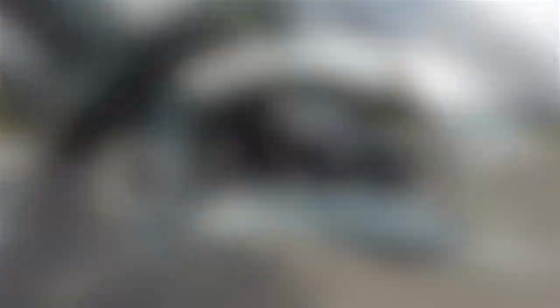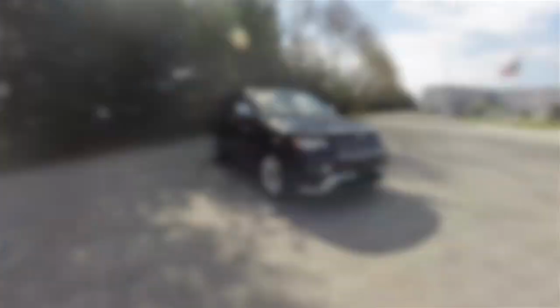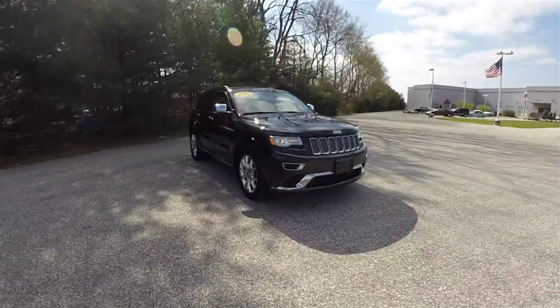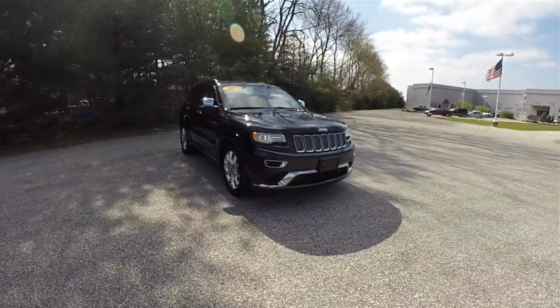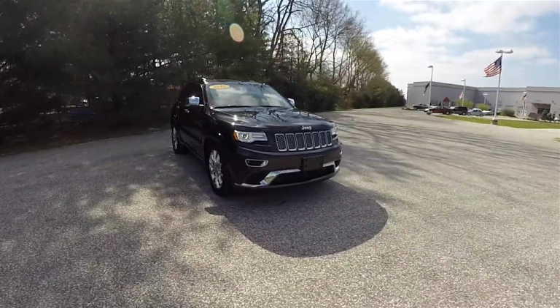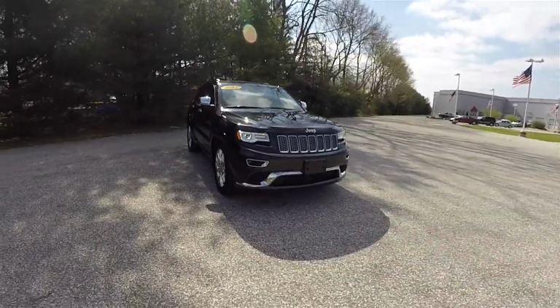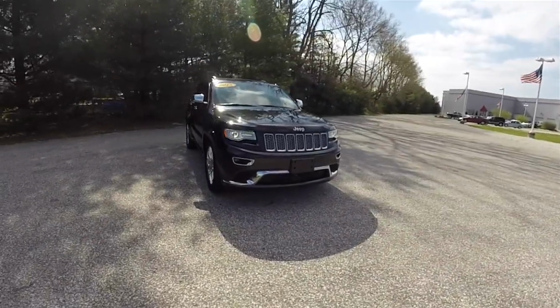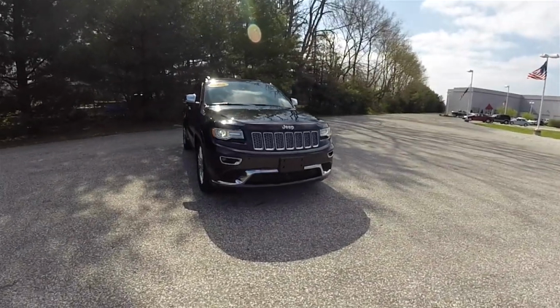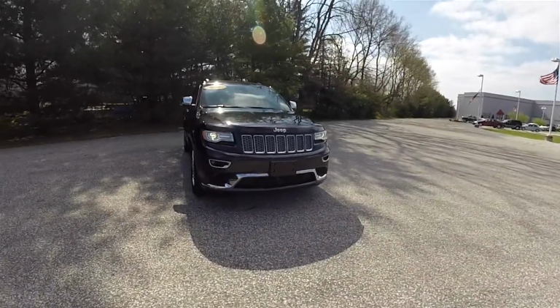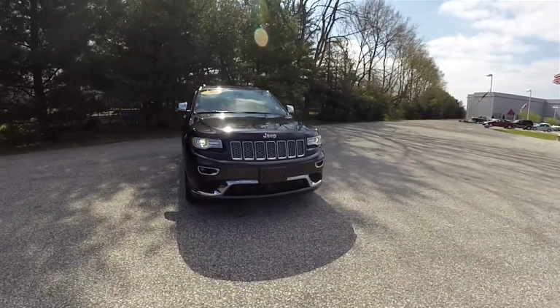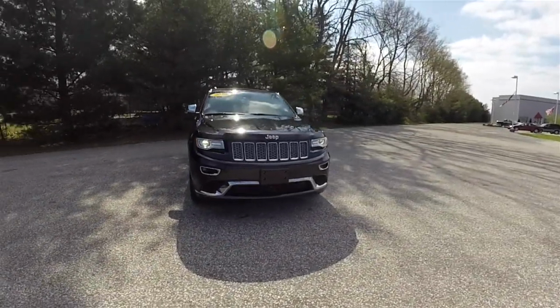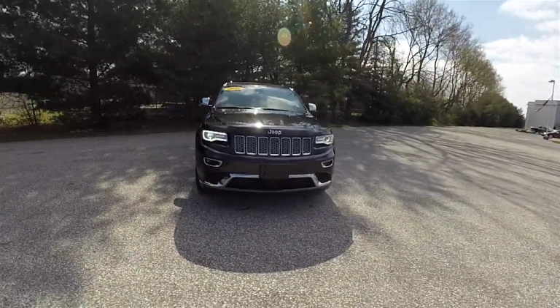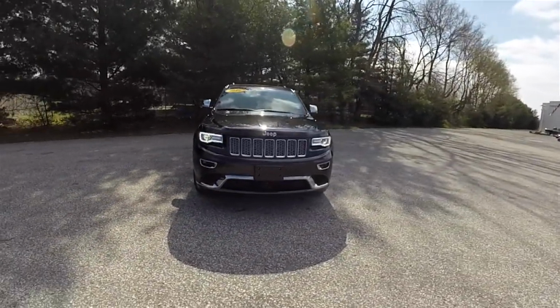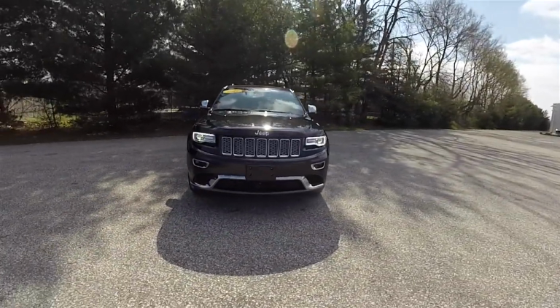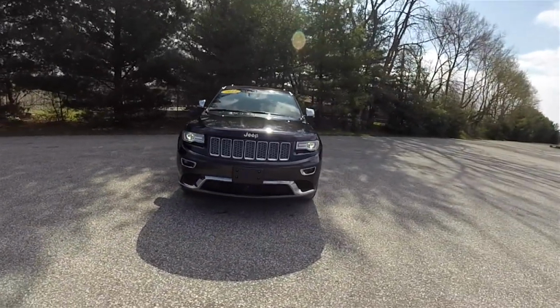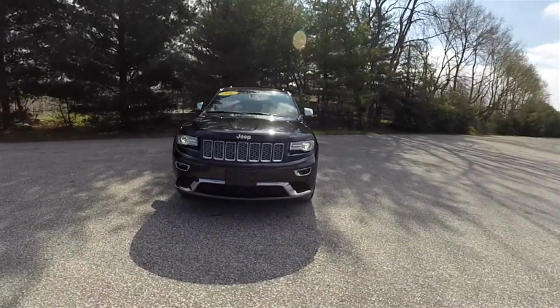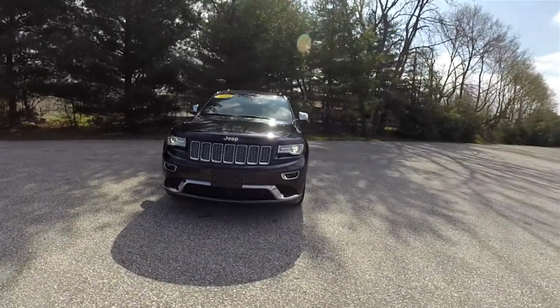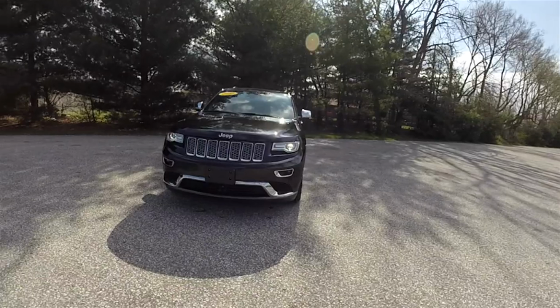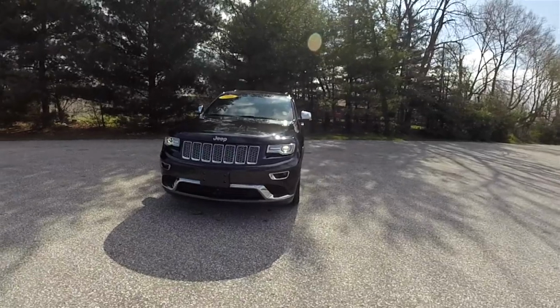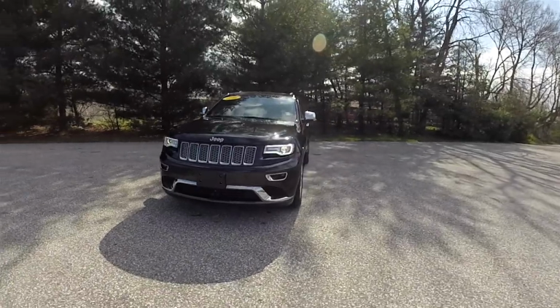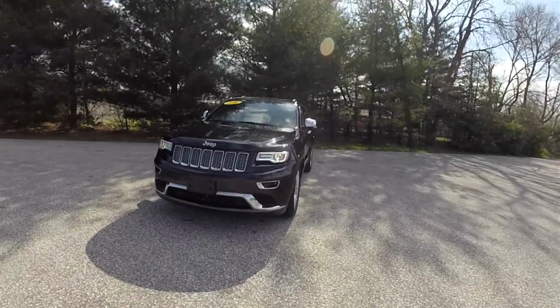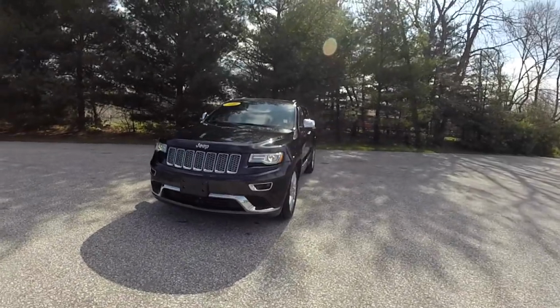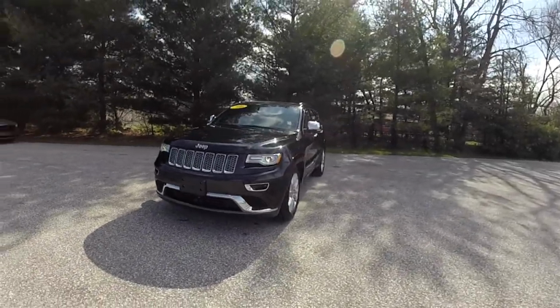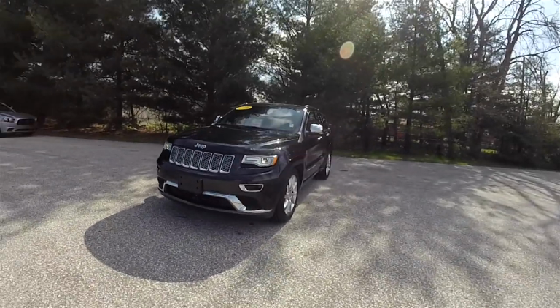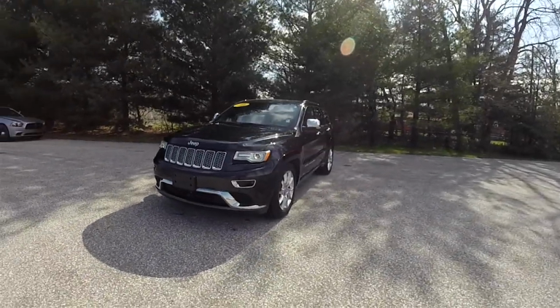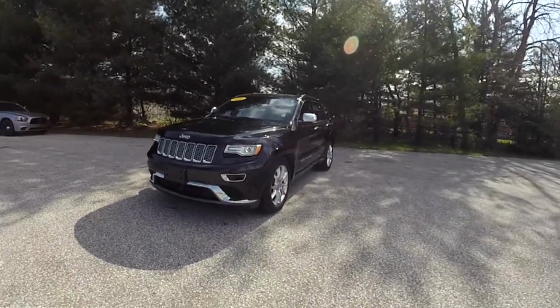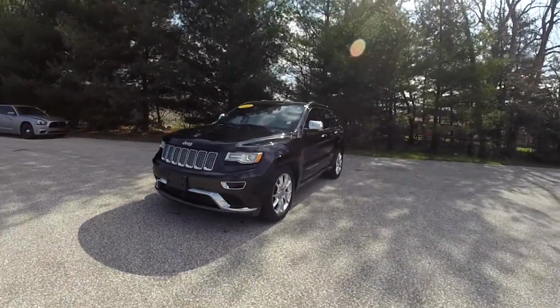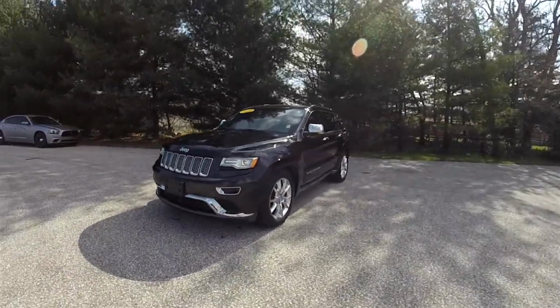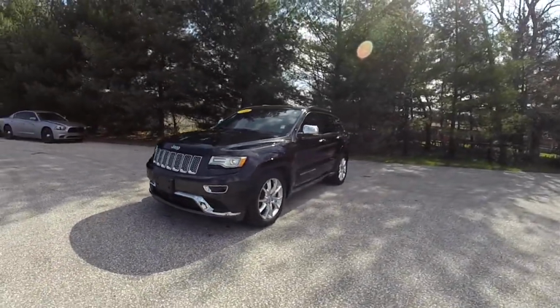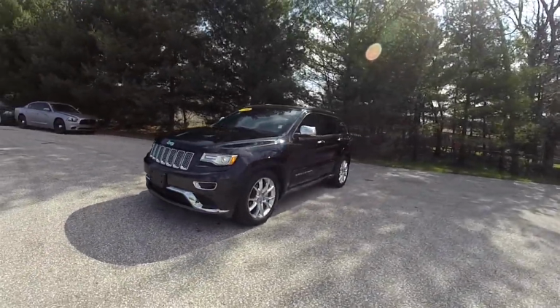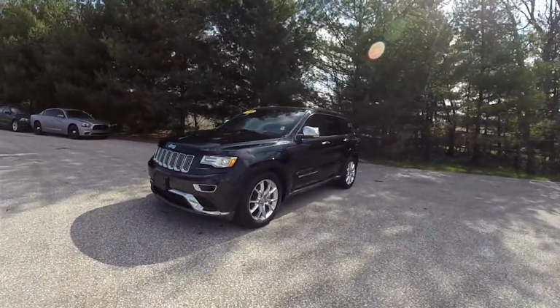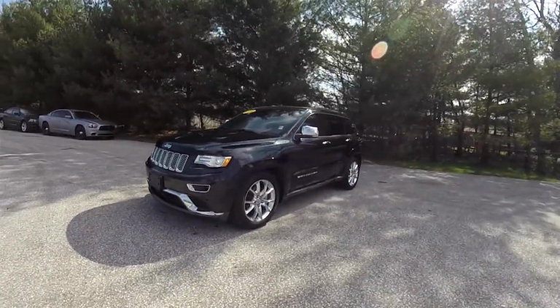Hello everyone. Today we're going to take a quick walk around look at this very nice and very well equipped 2015 Jeep Grand Cherokee Summit.